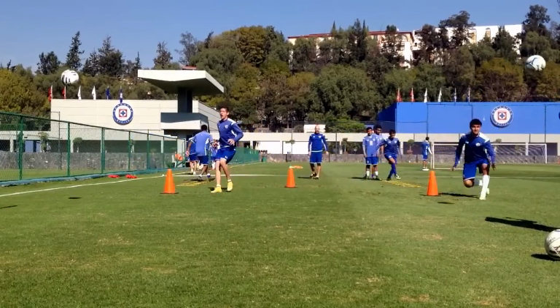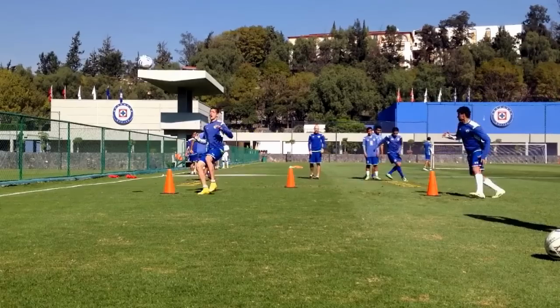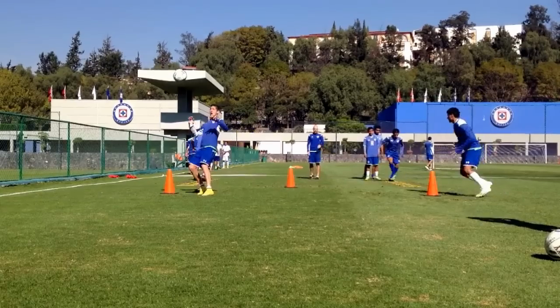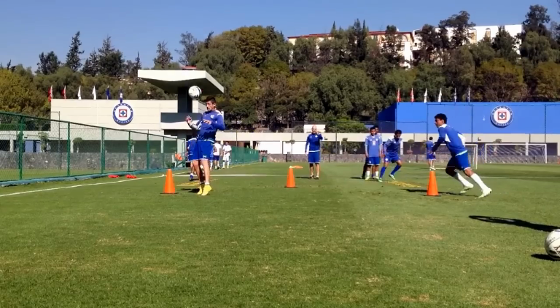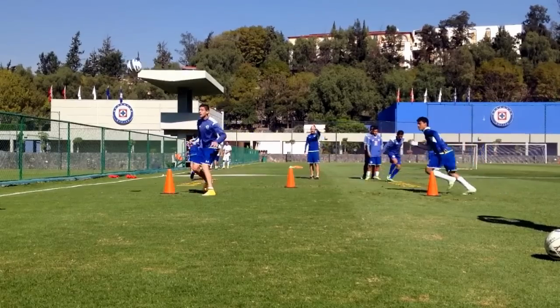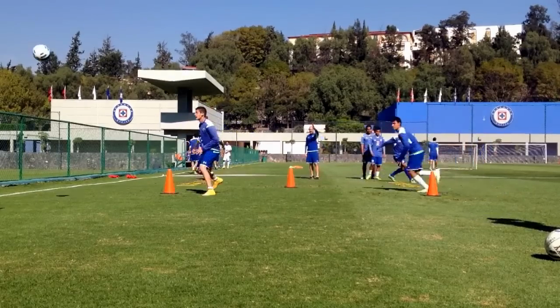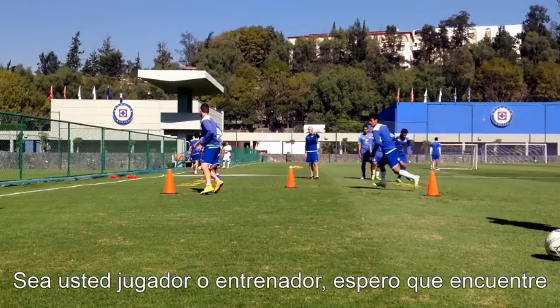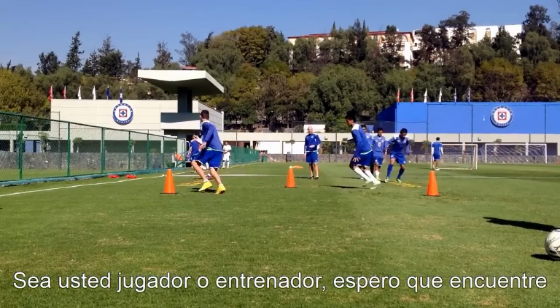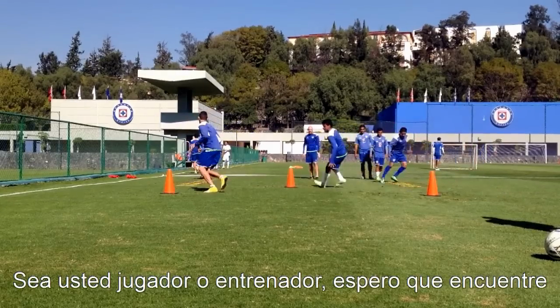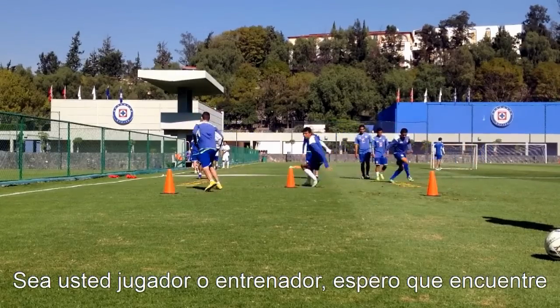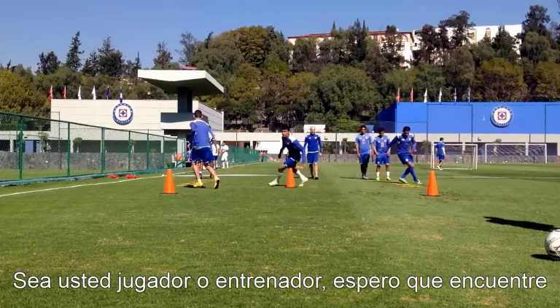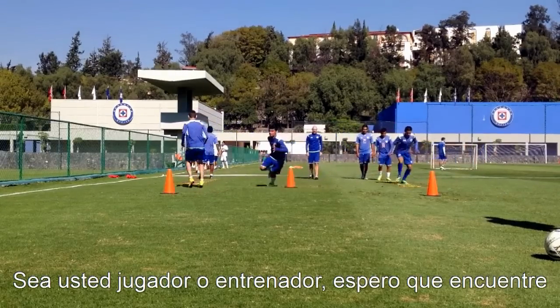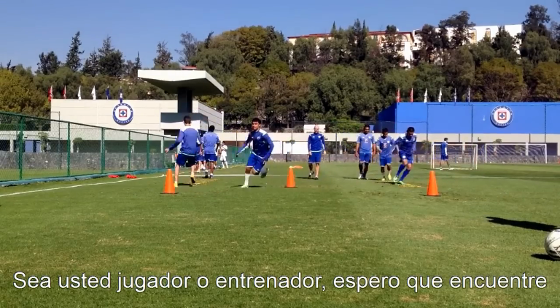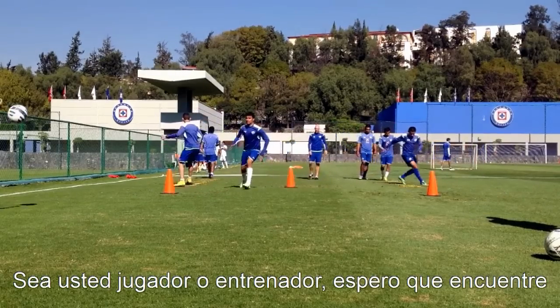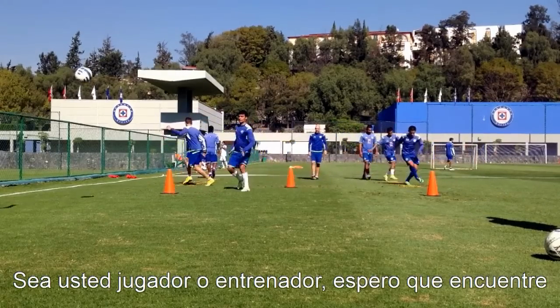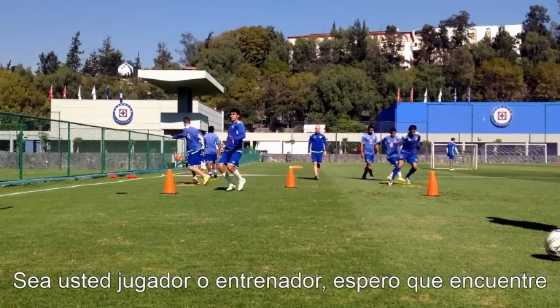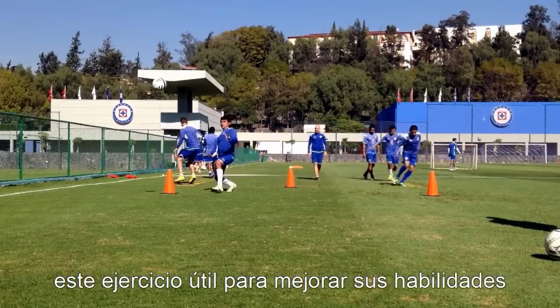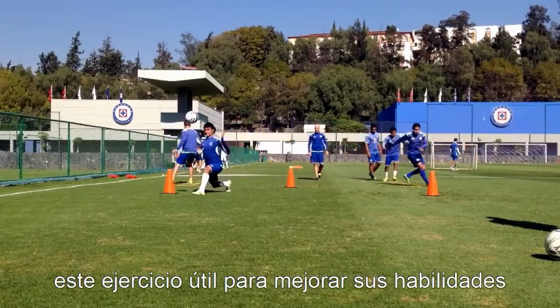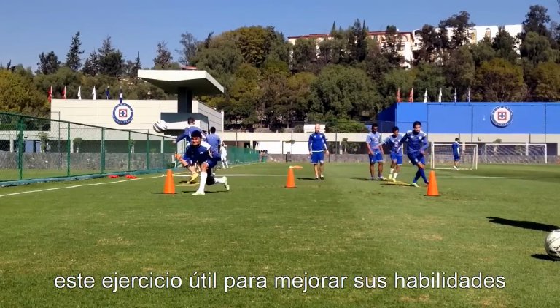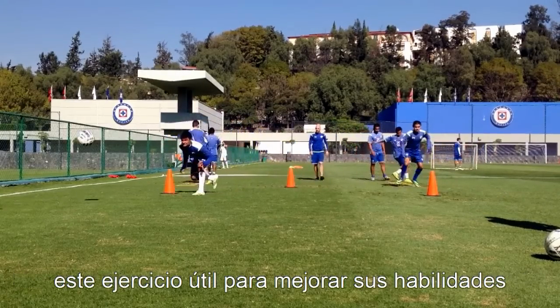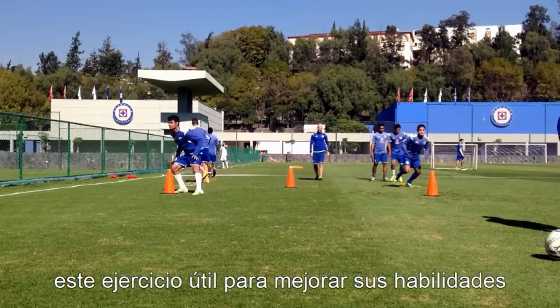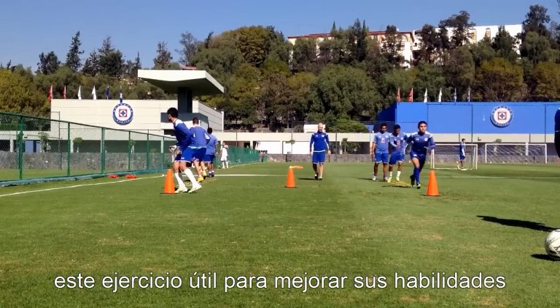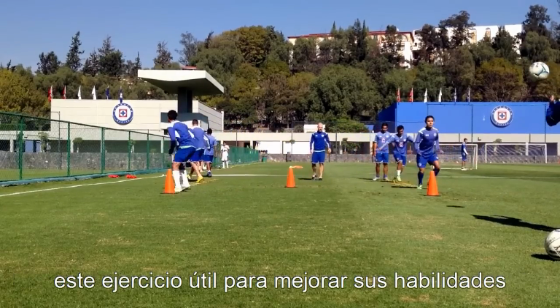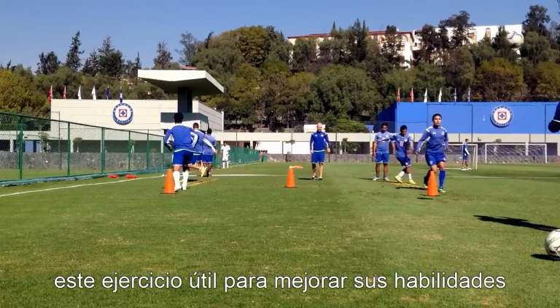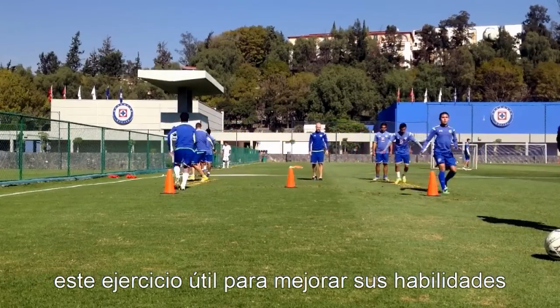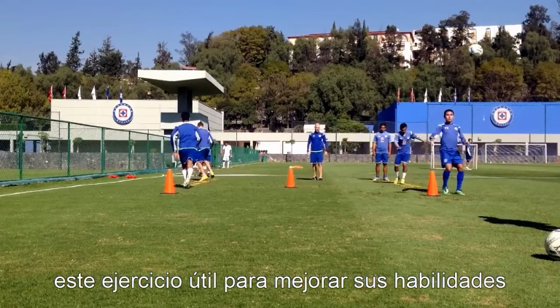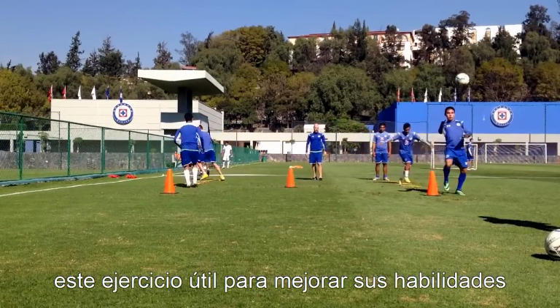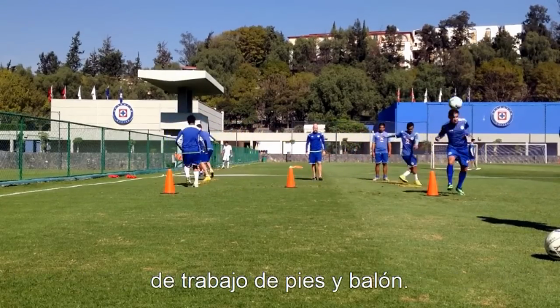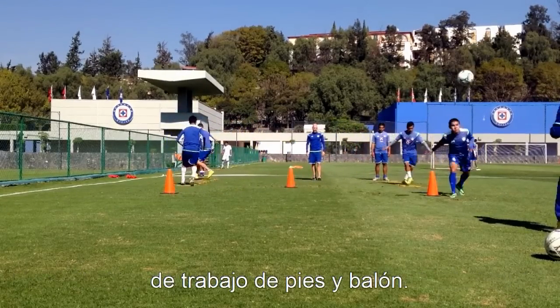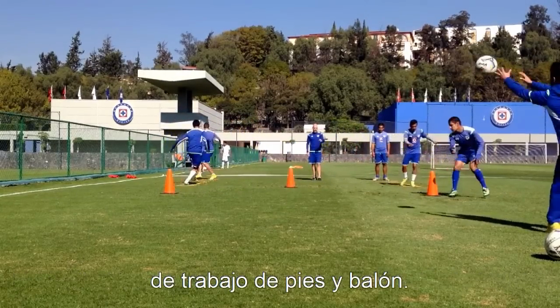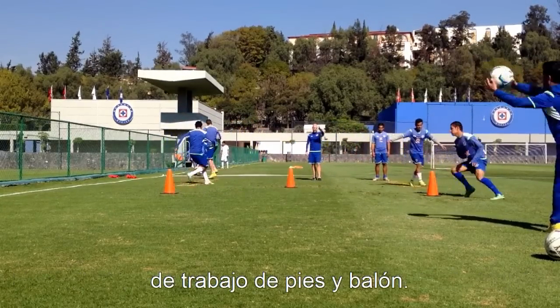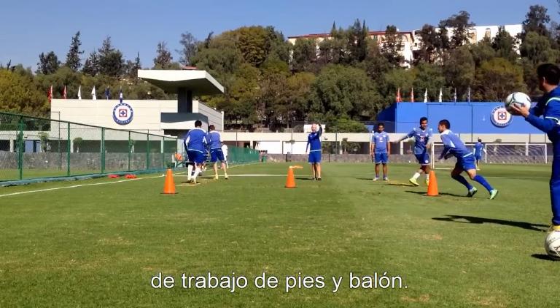Whether you are a player or a coach, I hope you find this drill to be useful to improve footwork and ball skills.